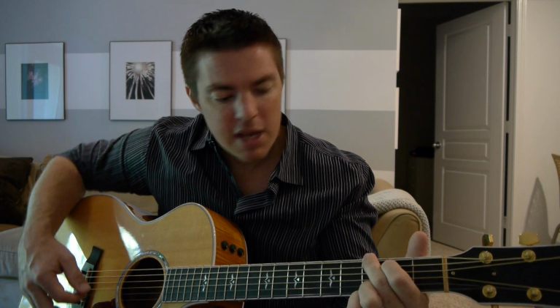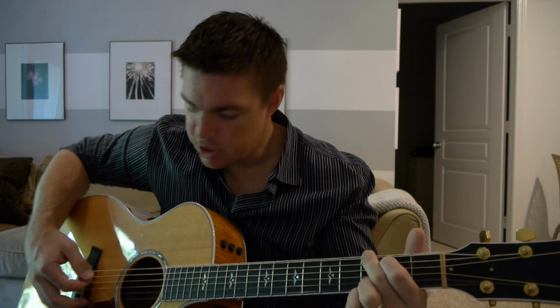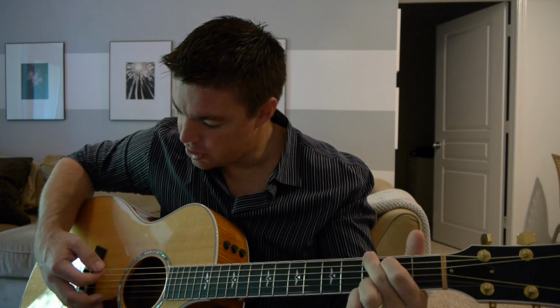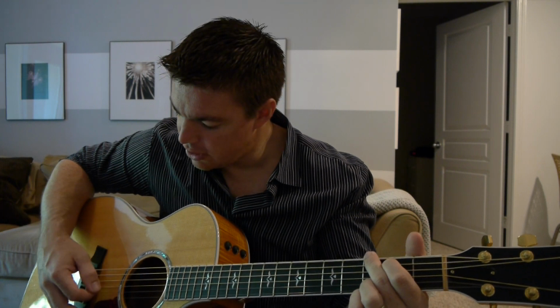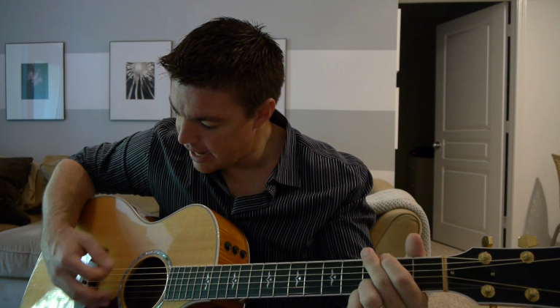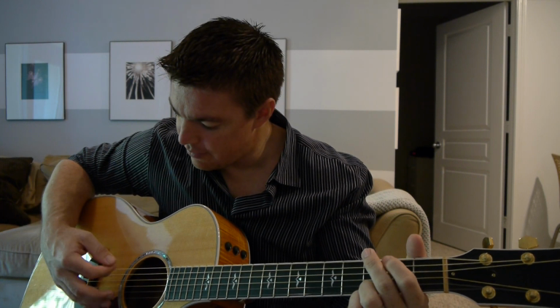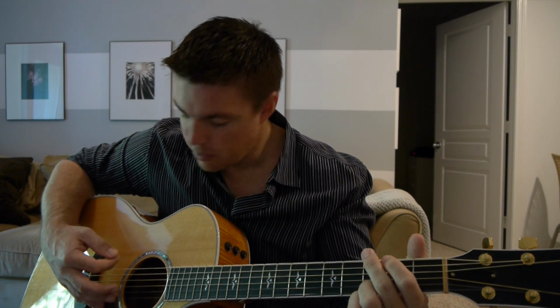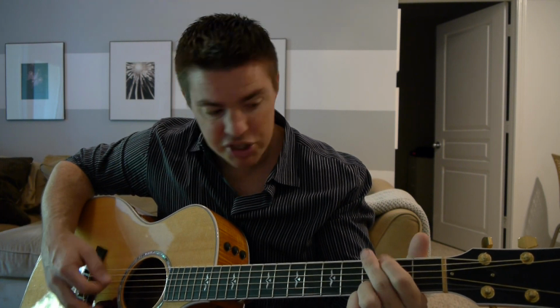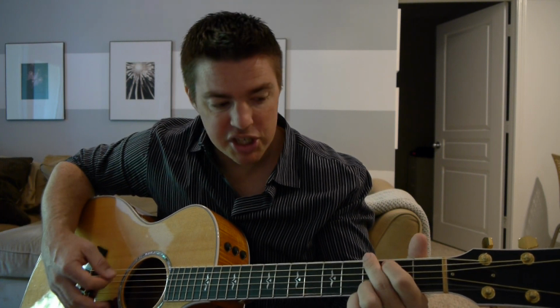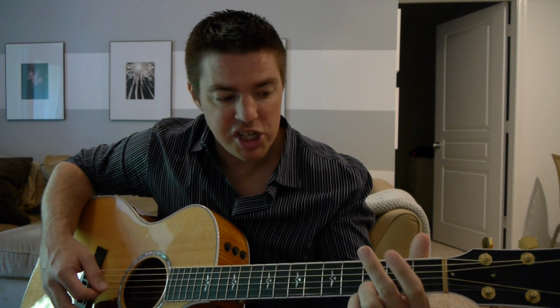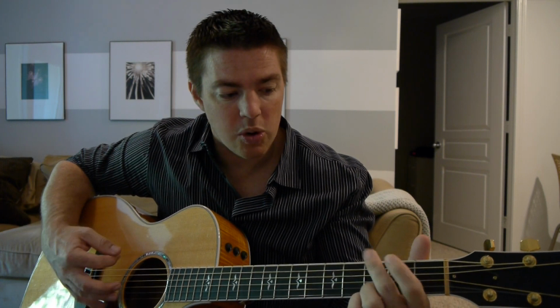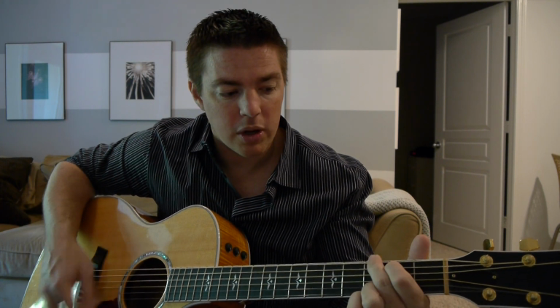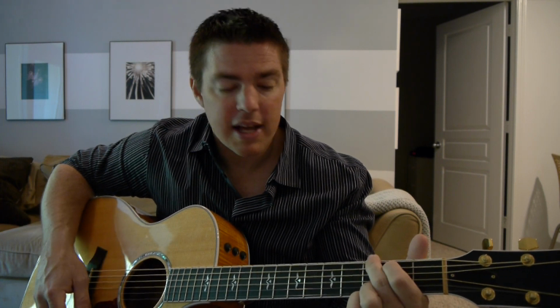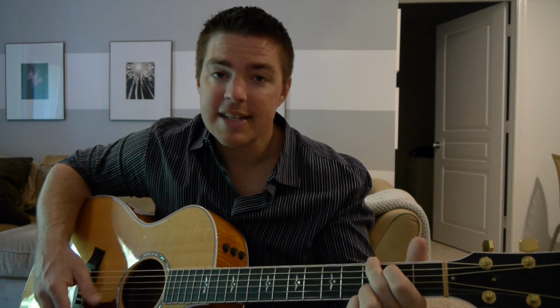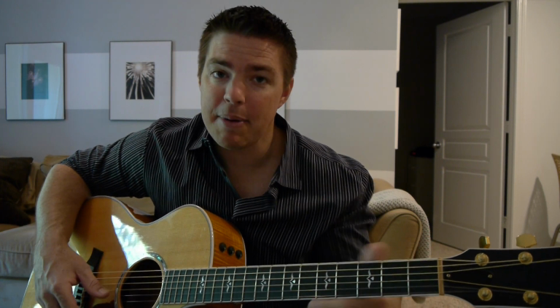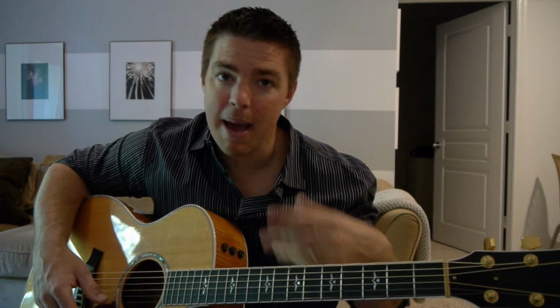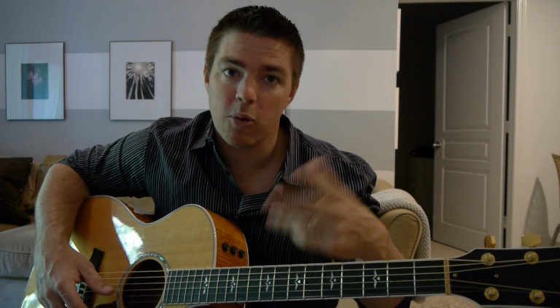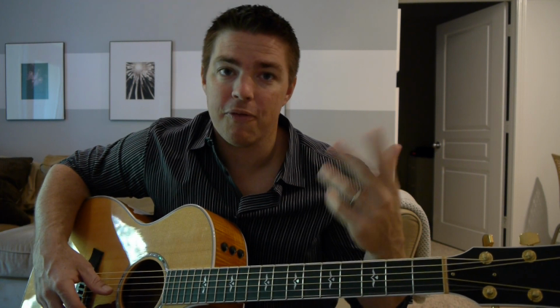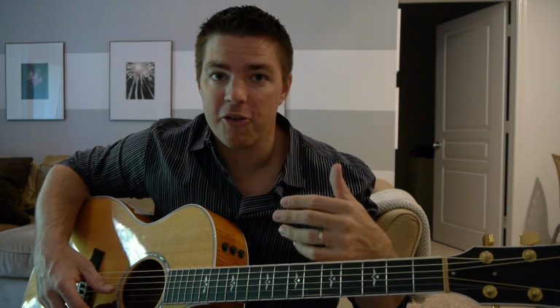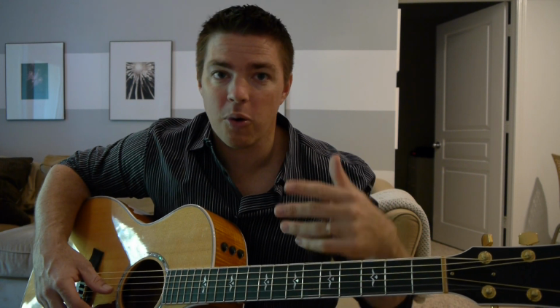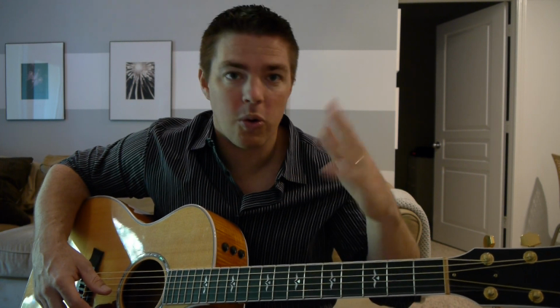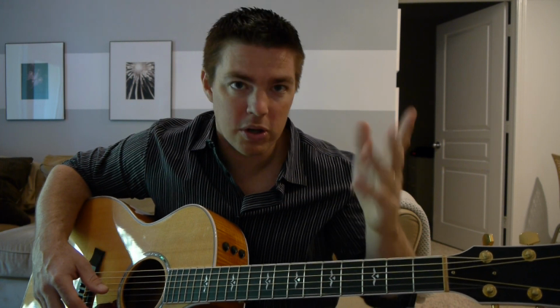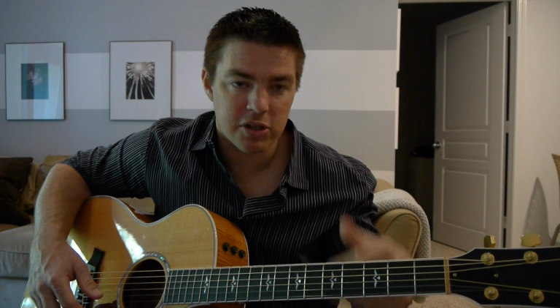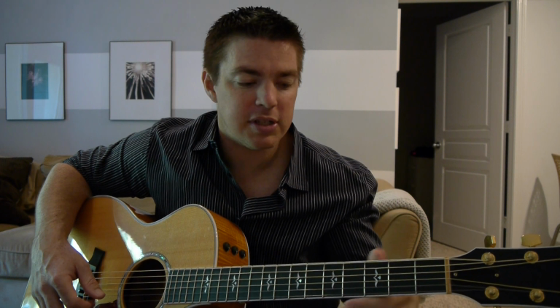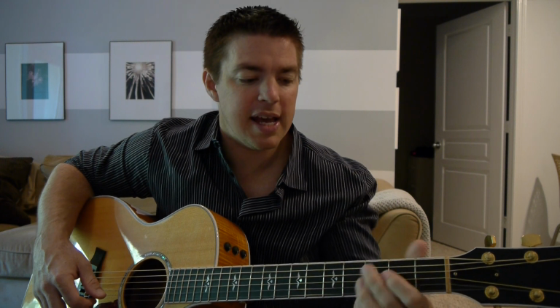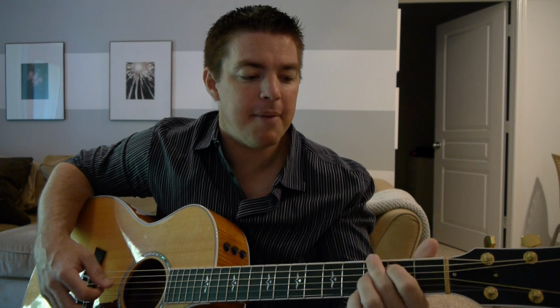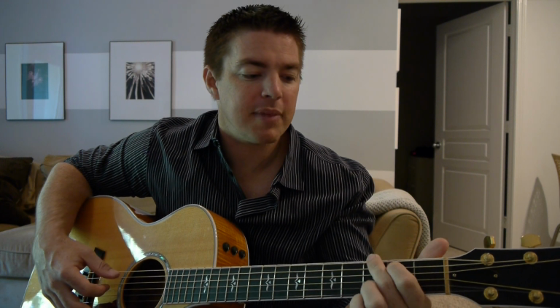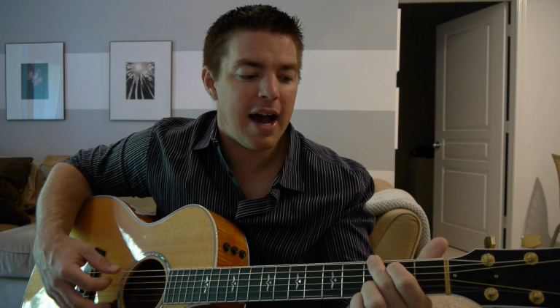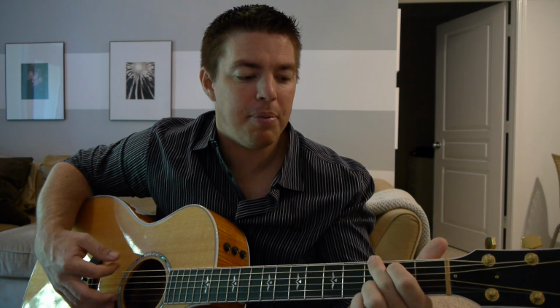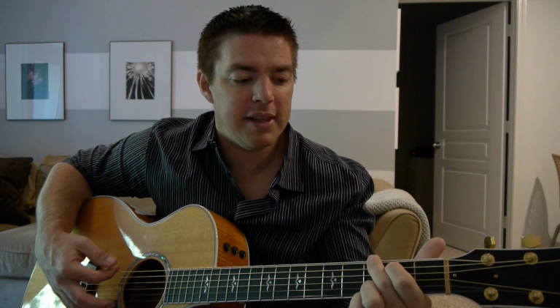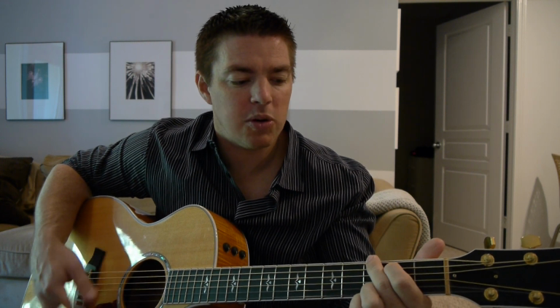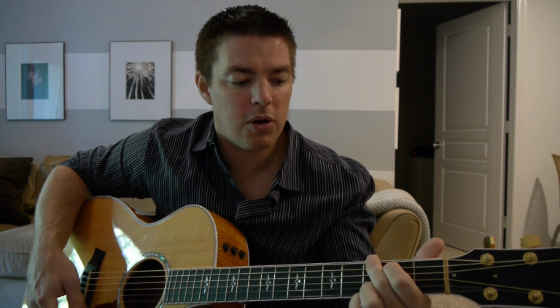So it starts out with just a G chord. Type in Matt McCoy's first four chords and you'll see how I play these chords.